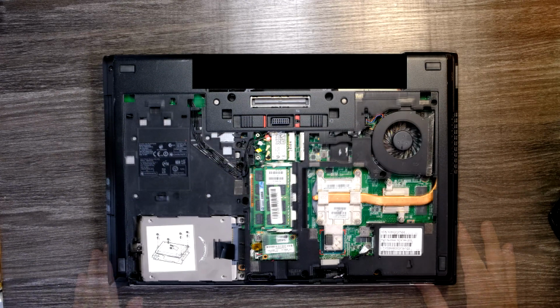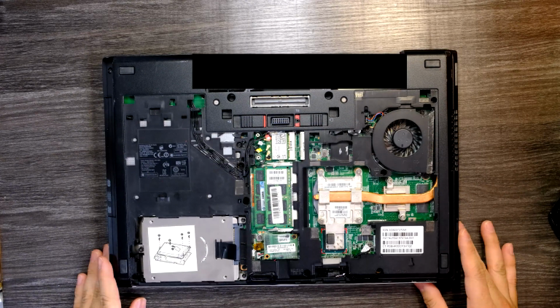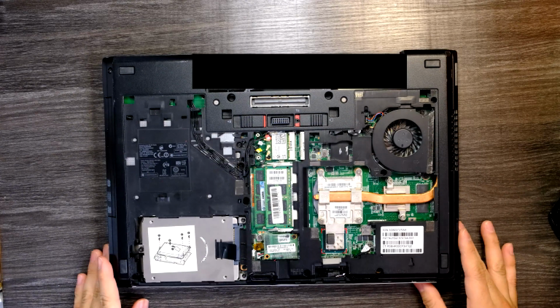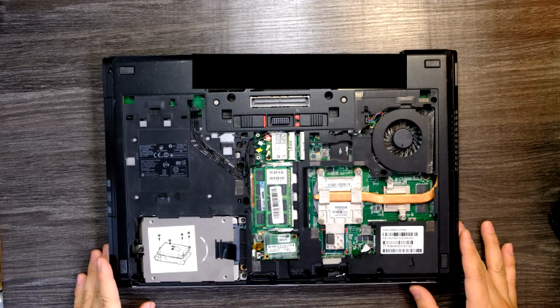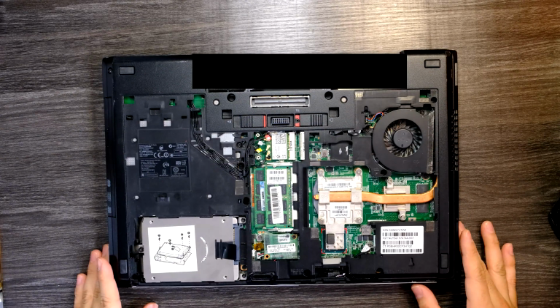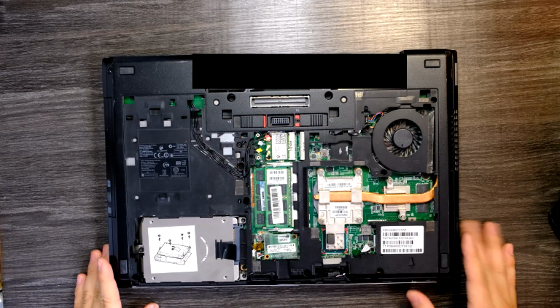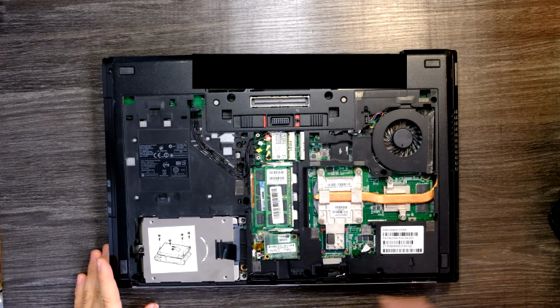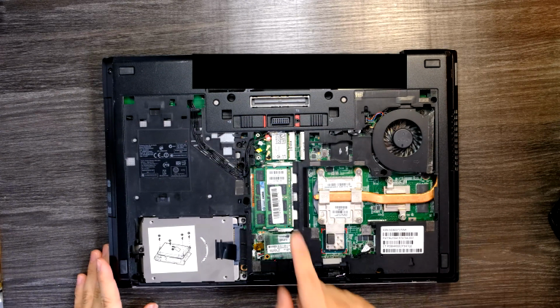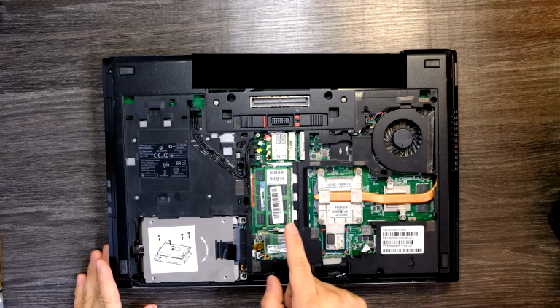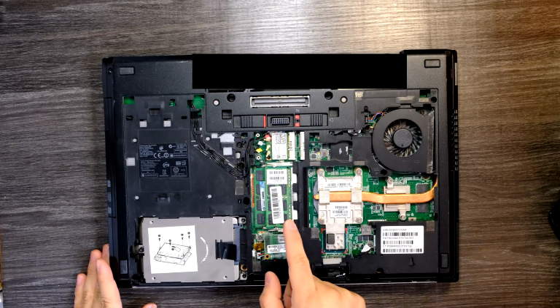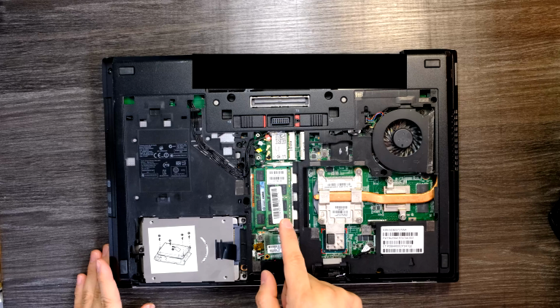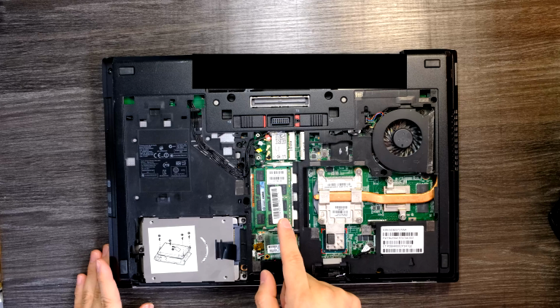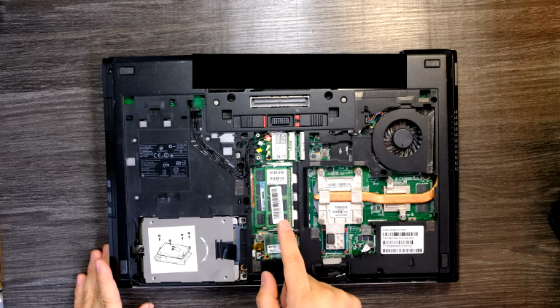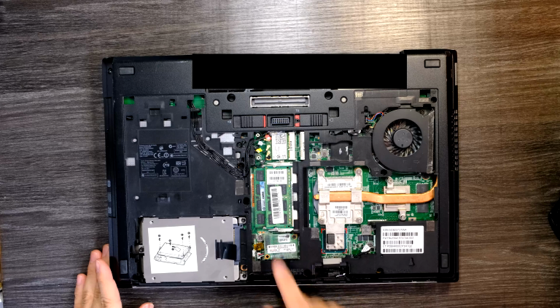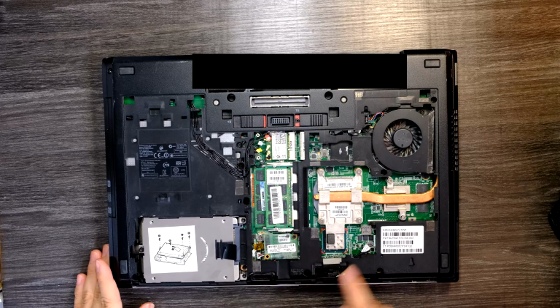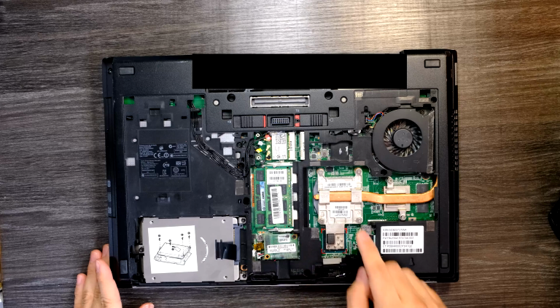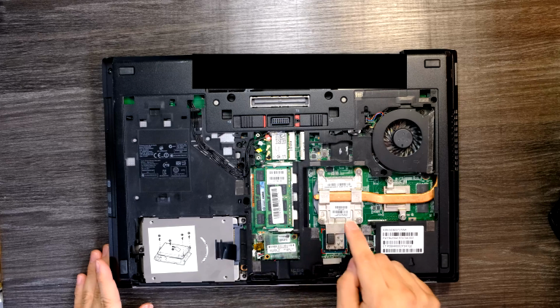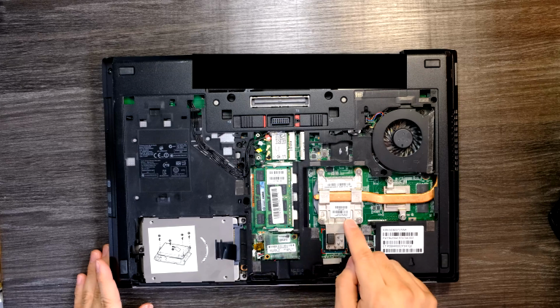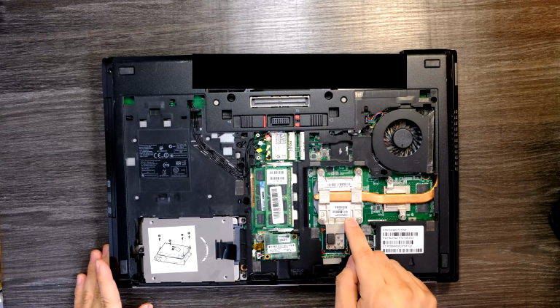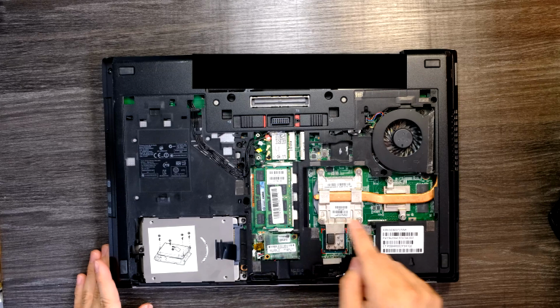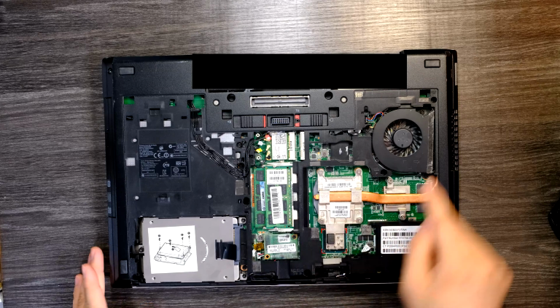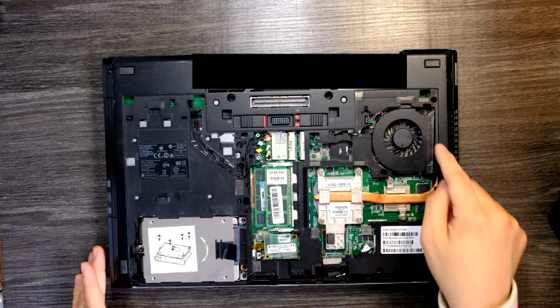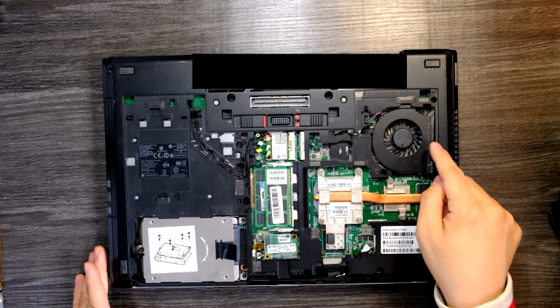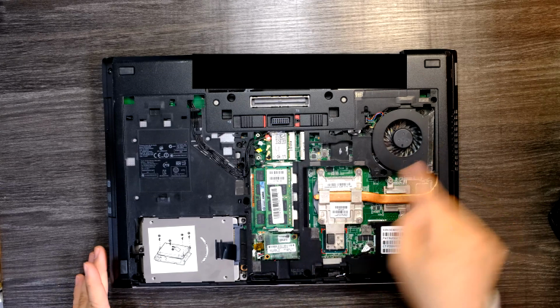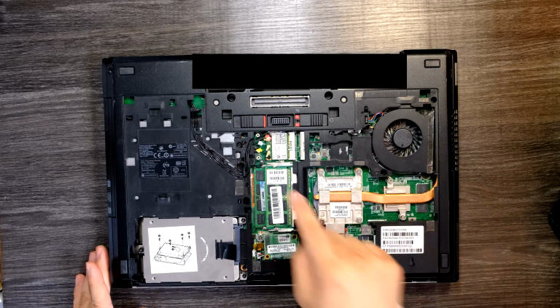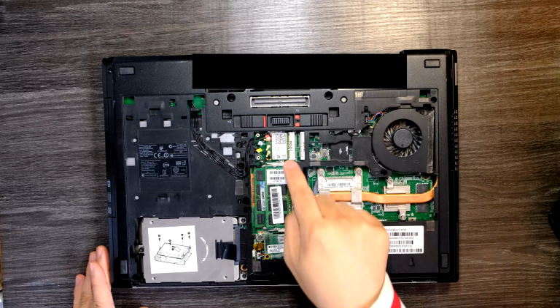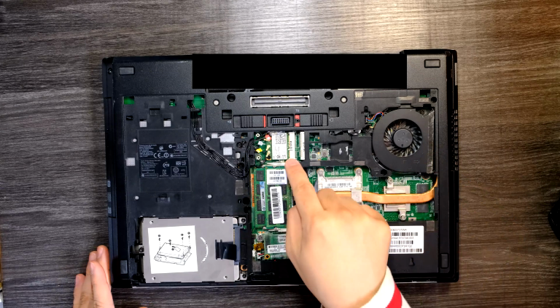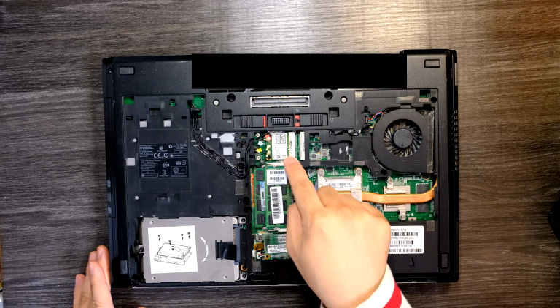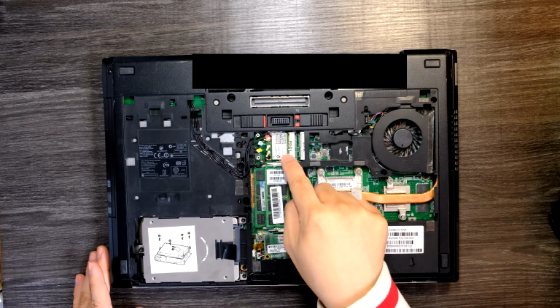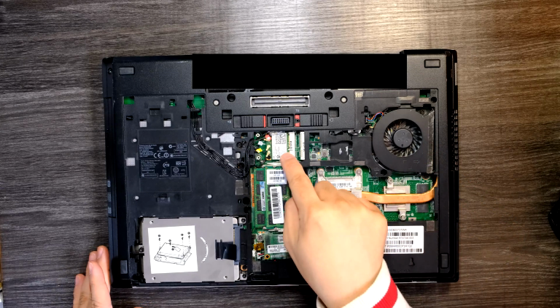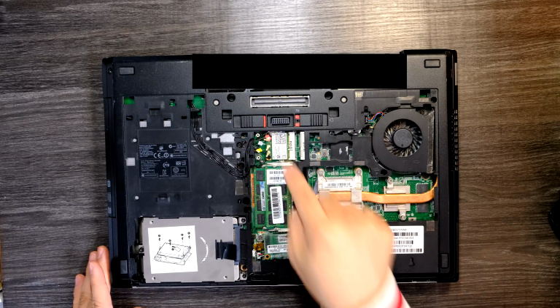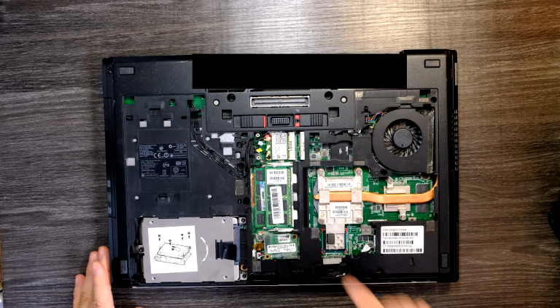We have memories, heatsink, cooler, and Wi-Fi card visible inside.